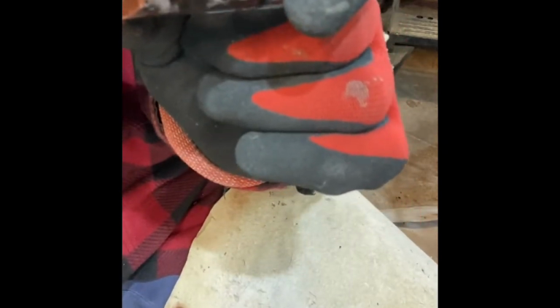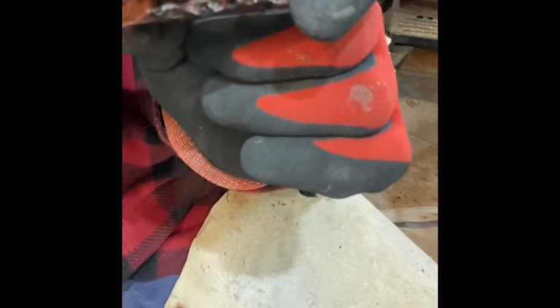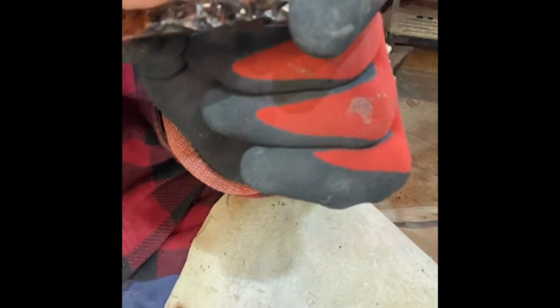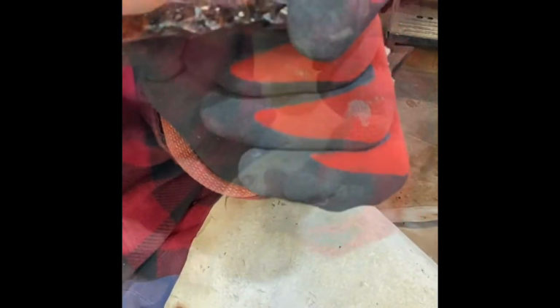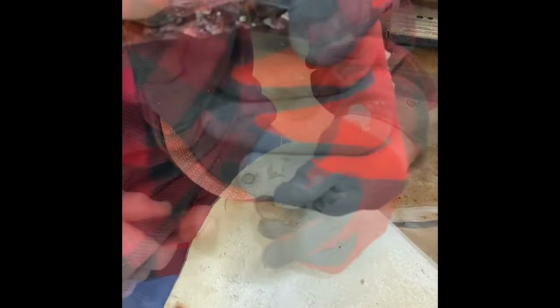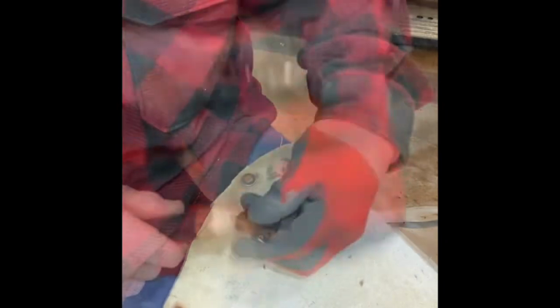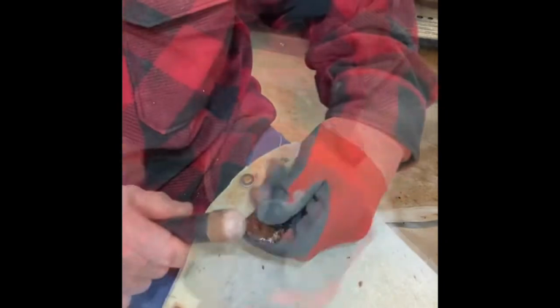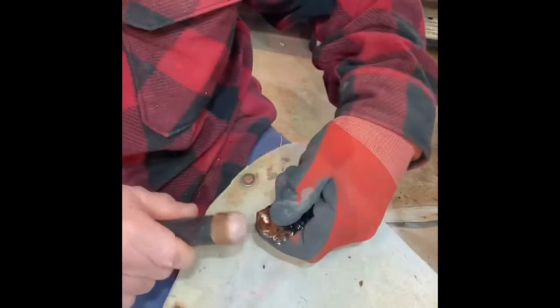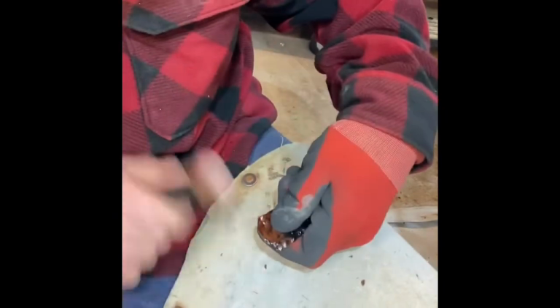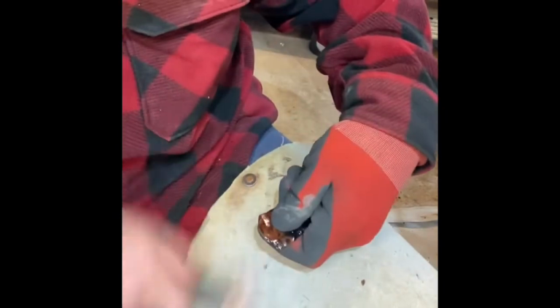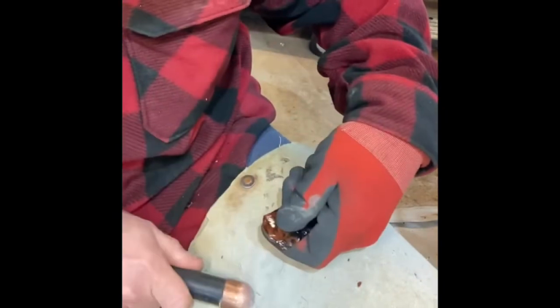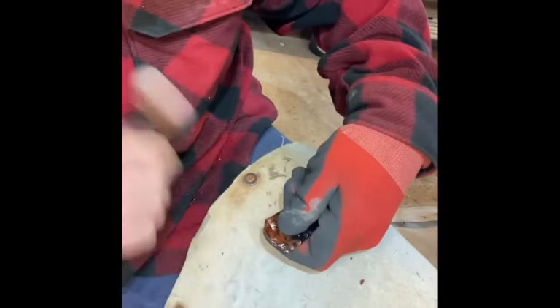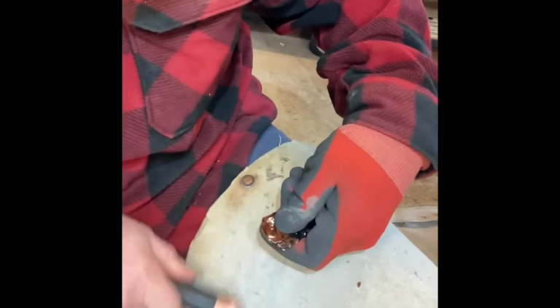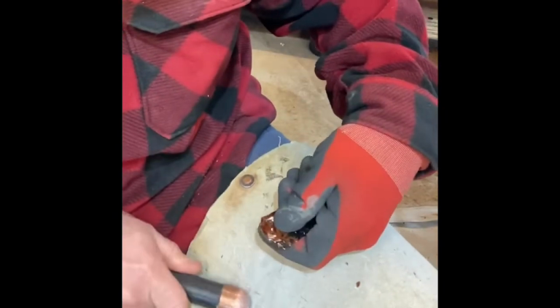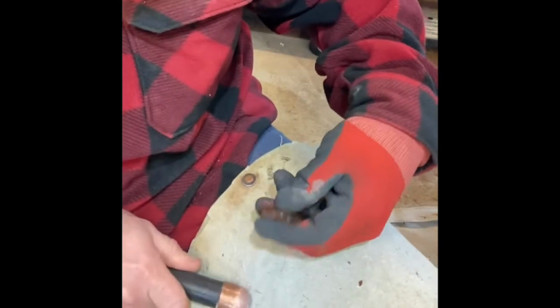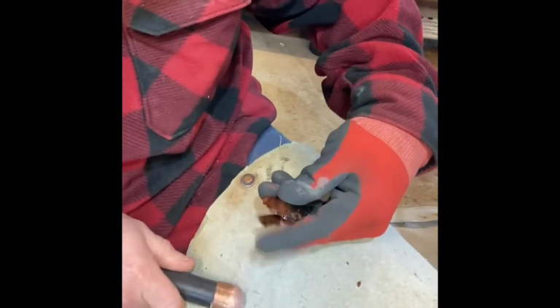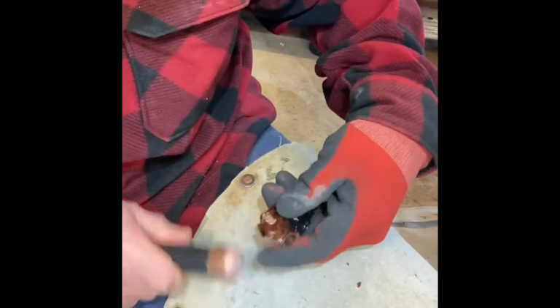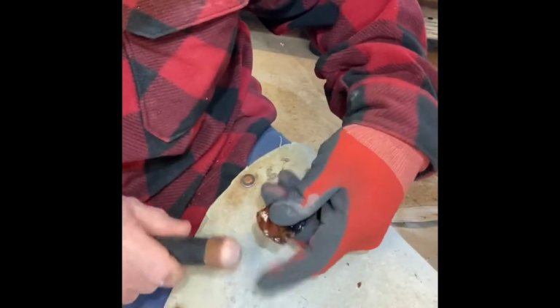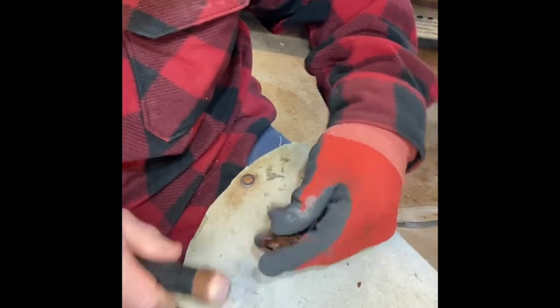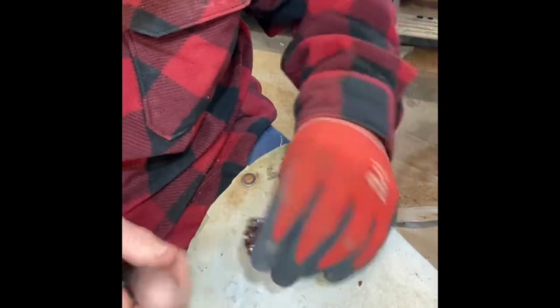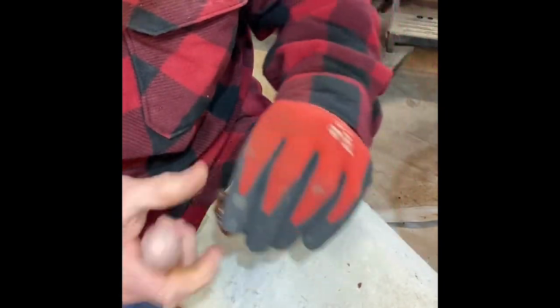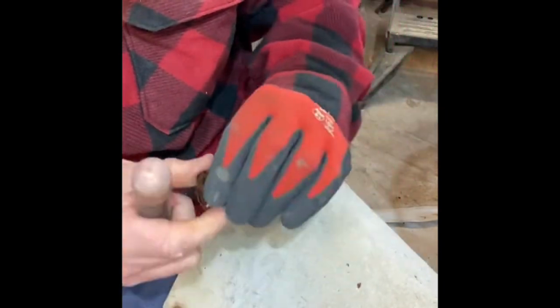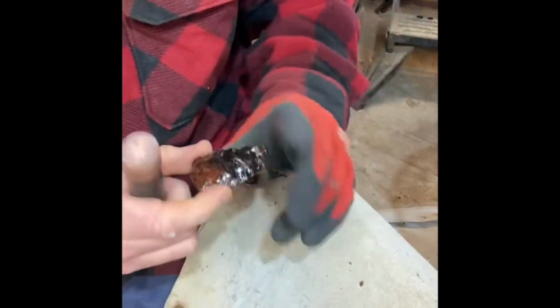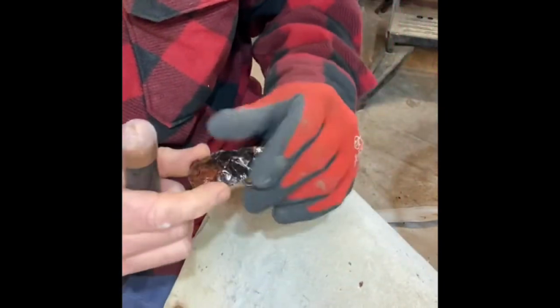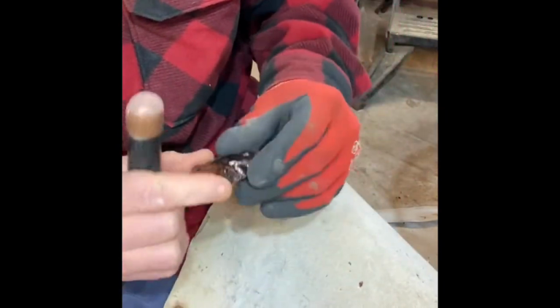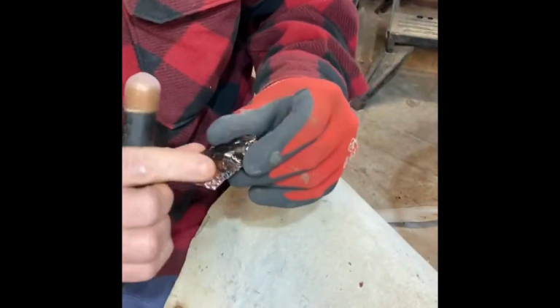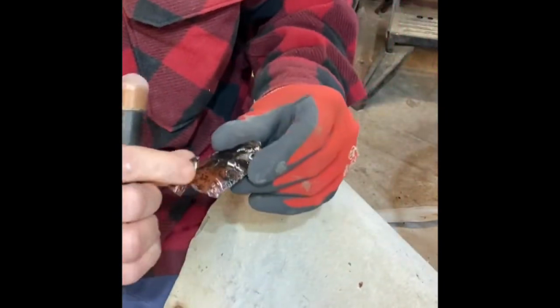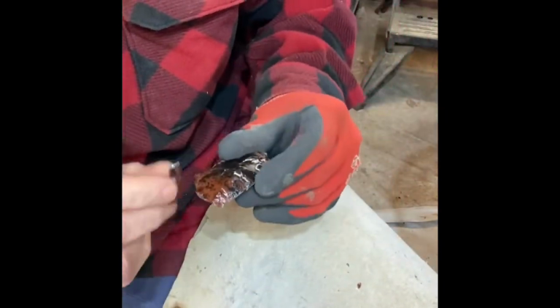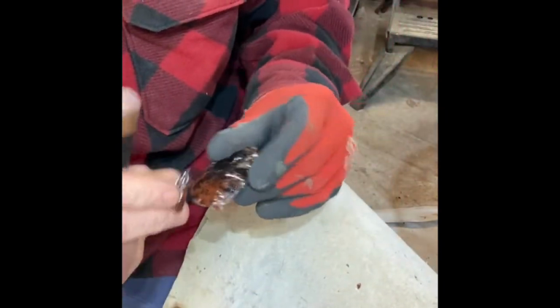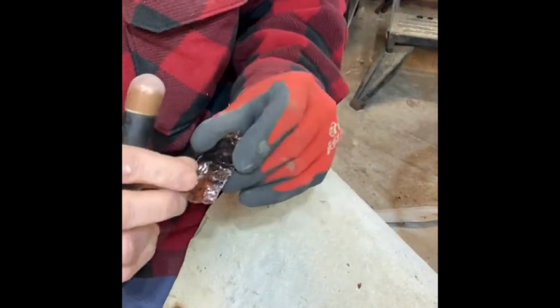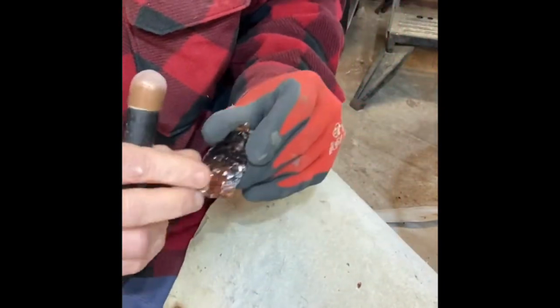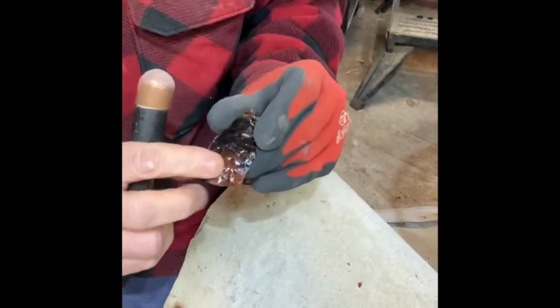And shock it. That flake ran pretty good.